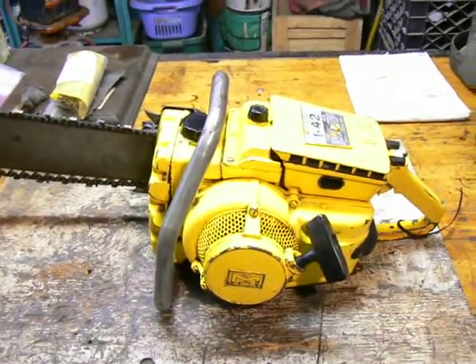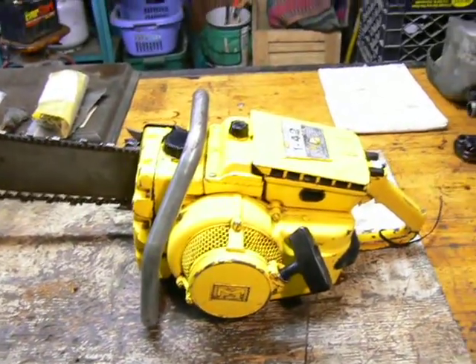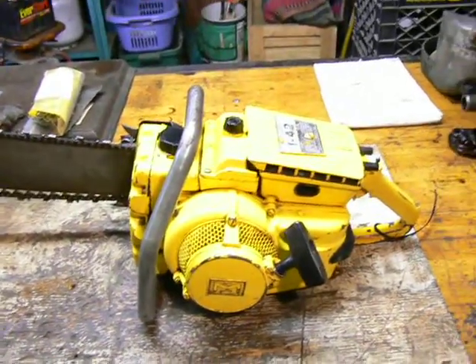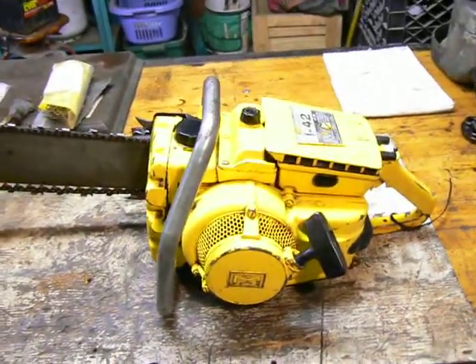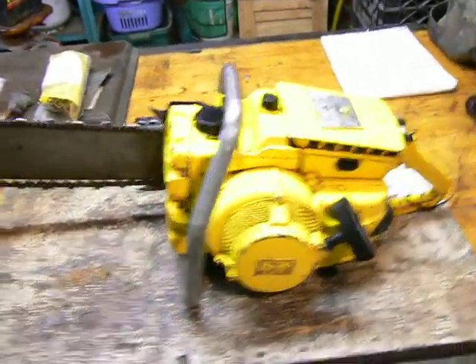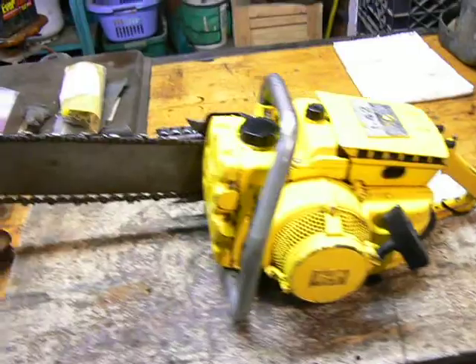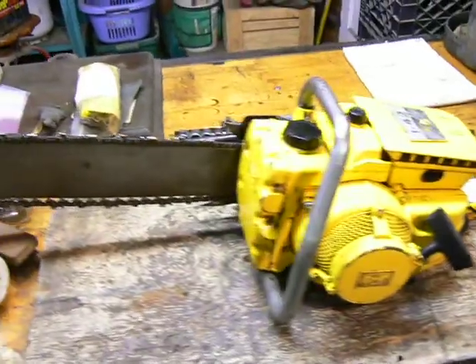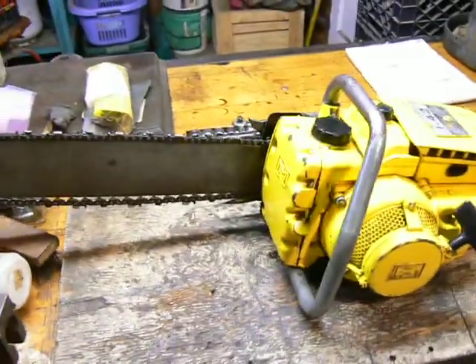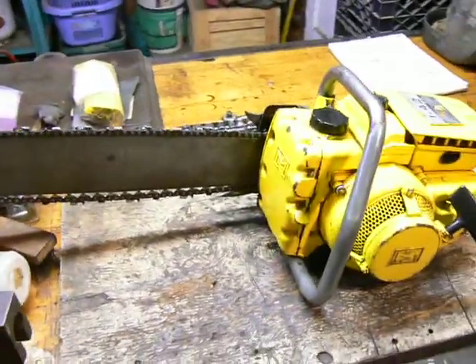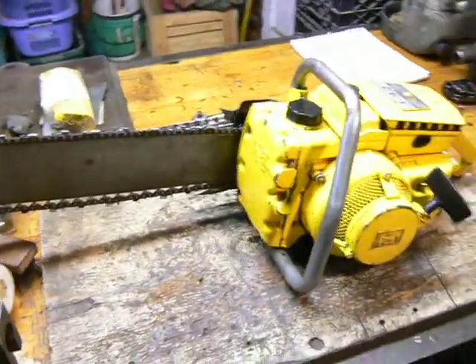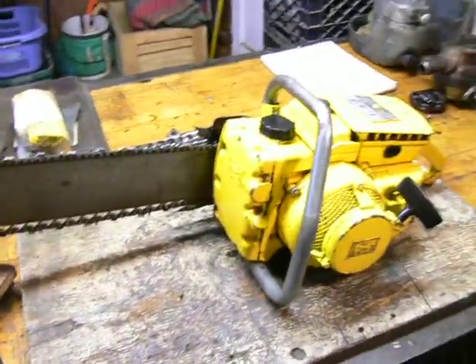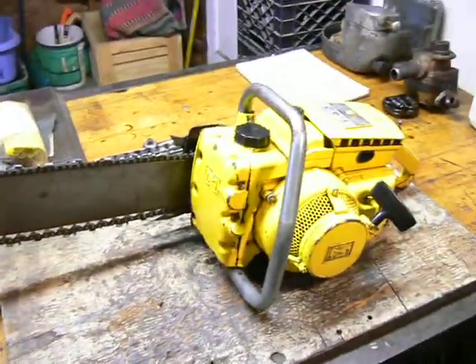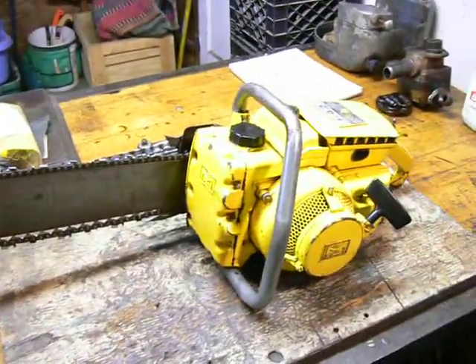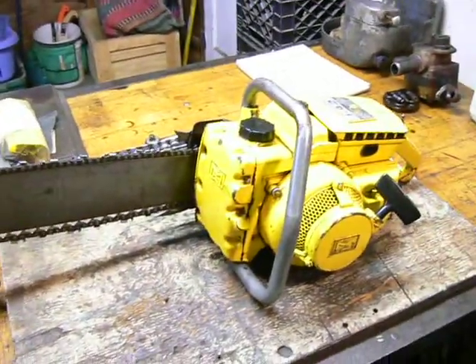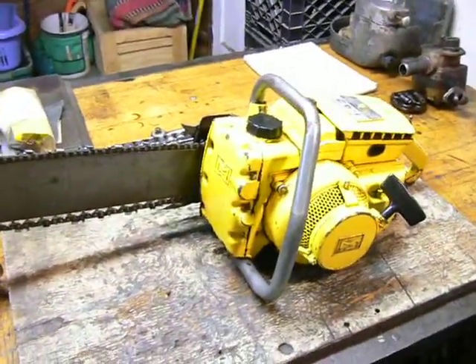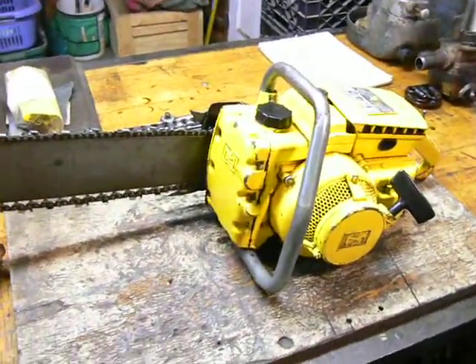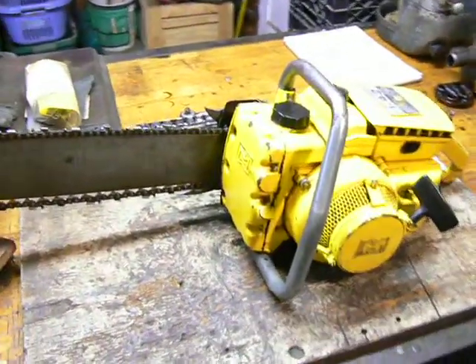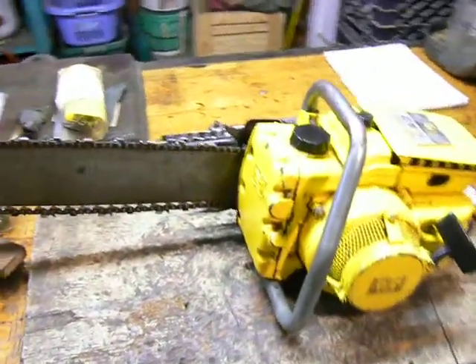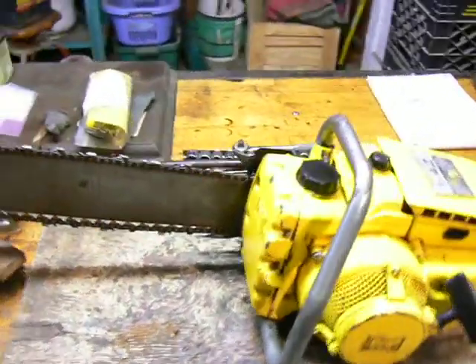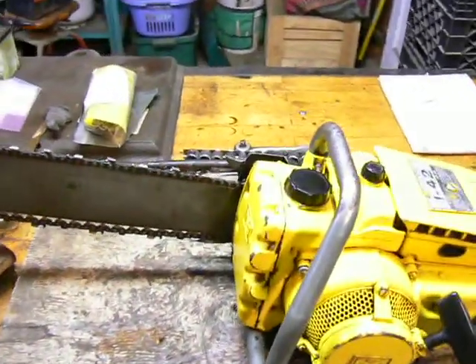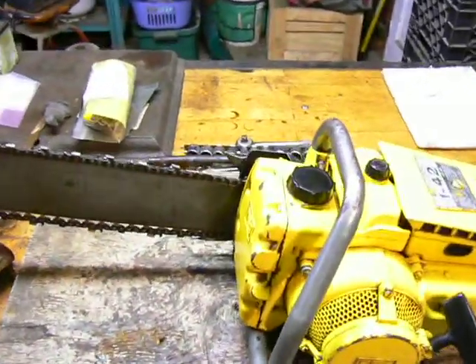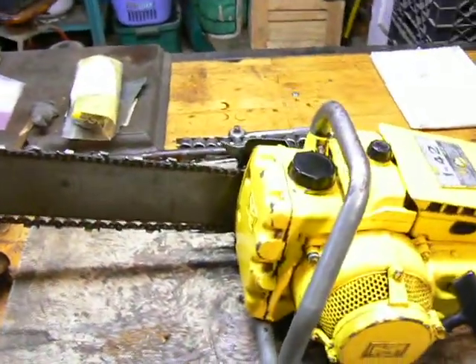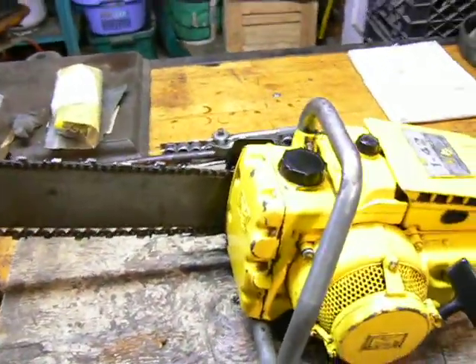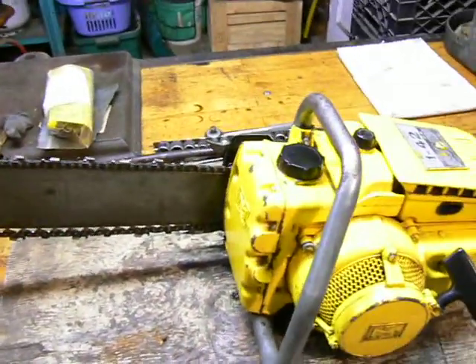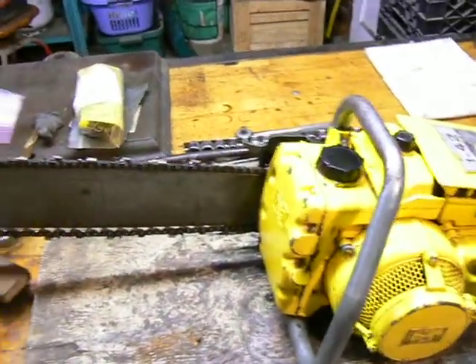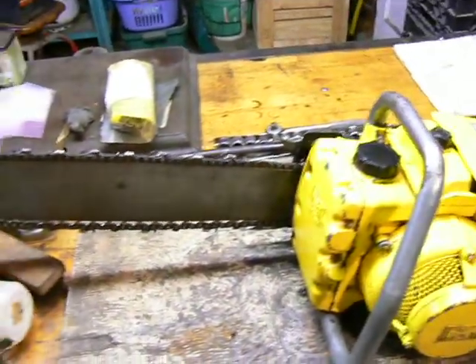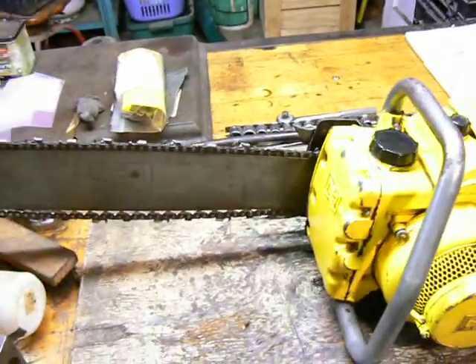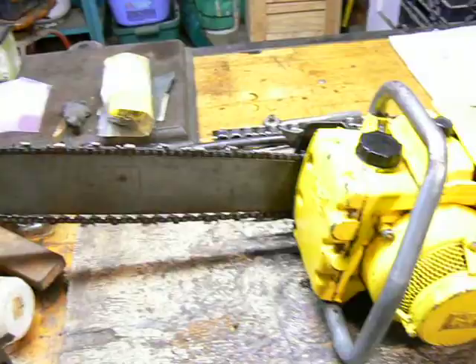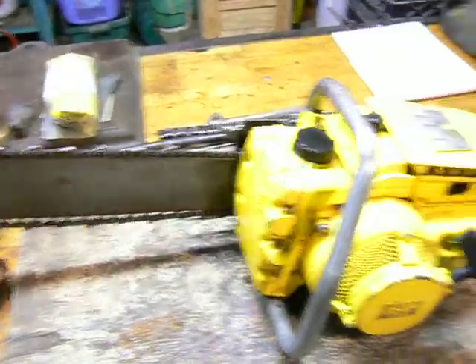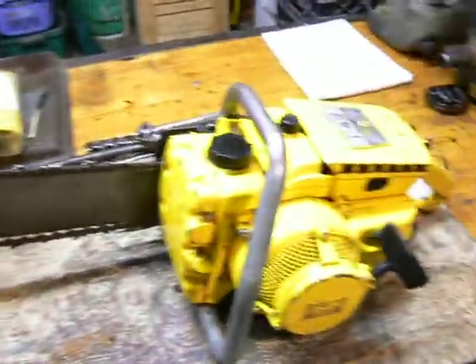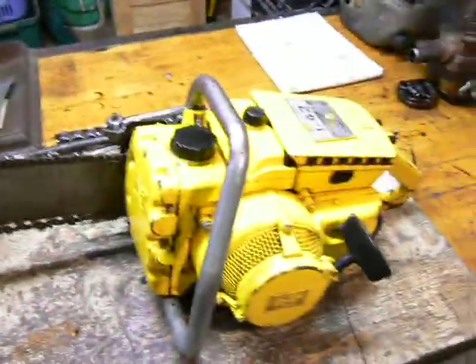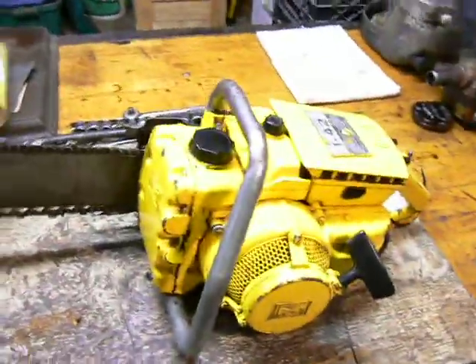It took quite some time to get it started, but I eventually got it going — and it stalled out on me too. I don't know why. I gotta mess around with it a little bit. But anyway, it's a really nice saw.